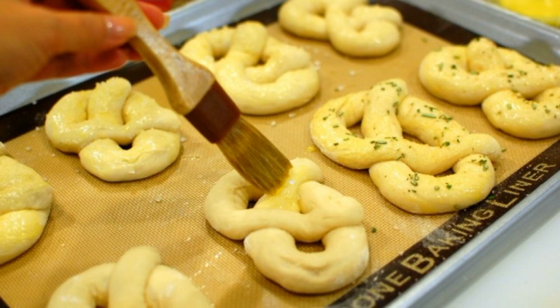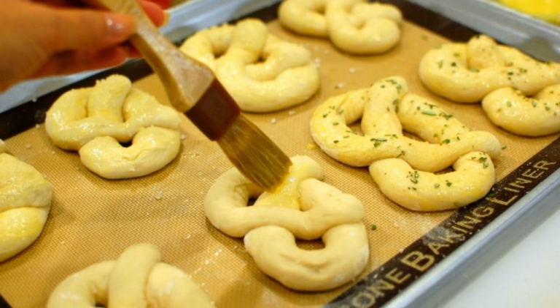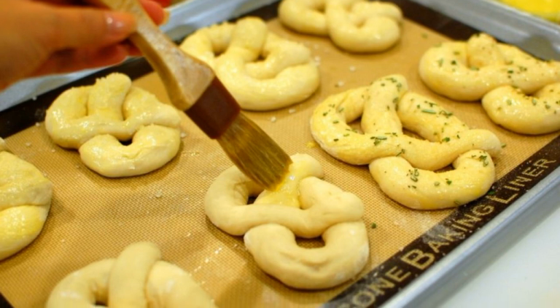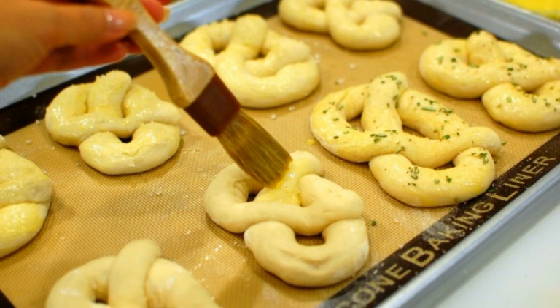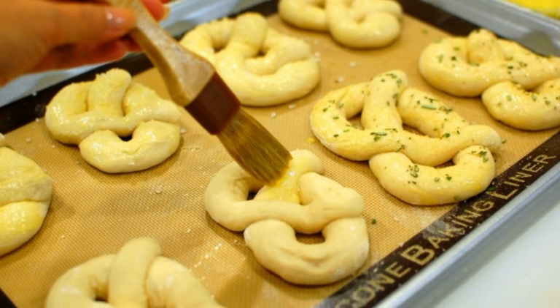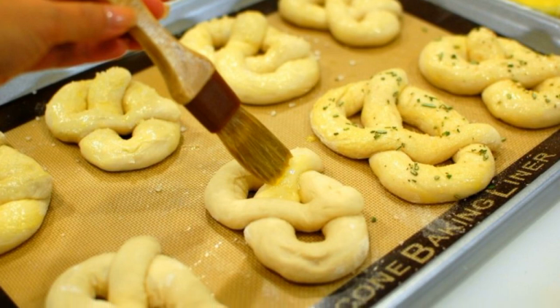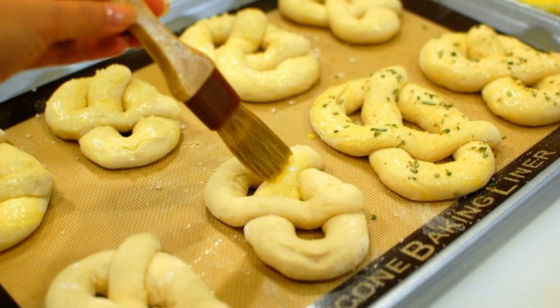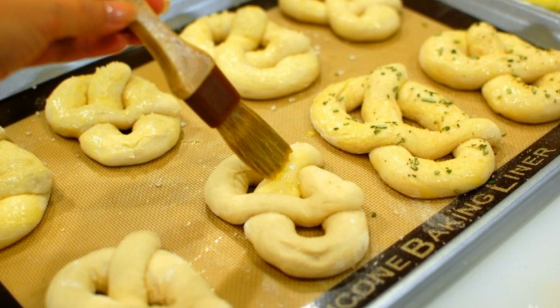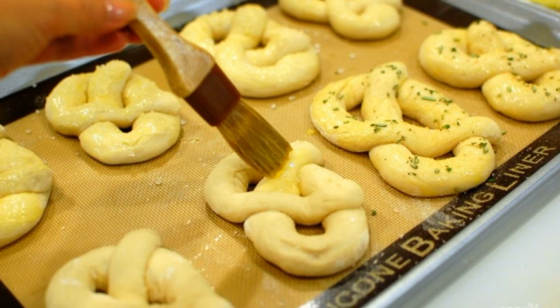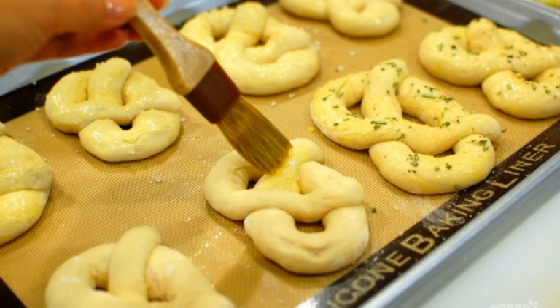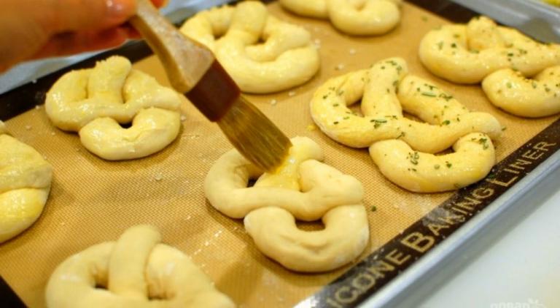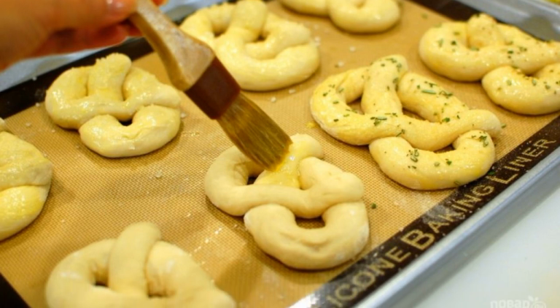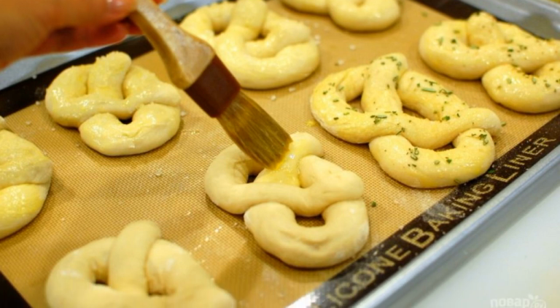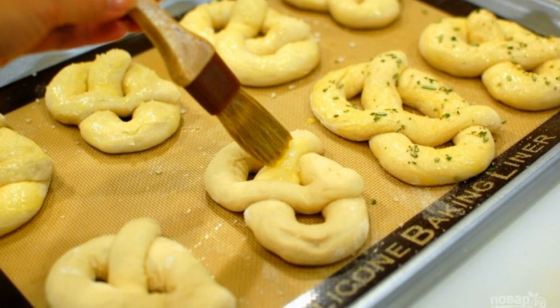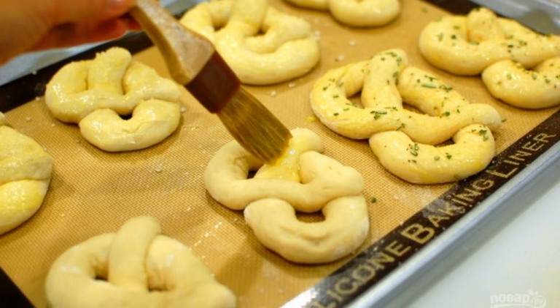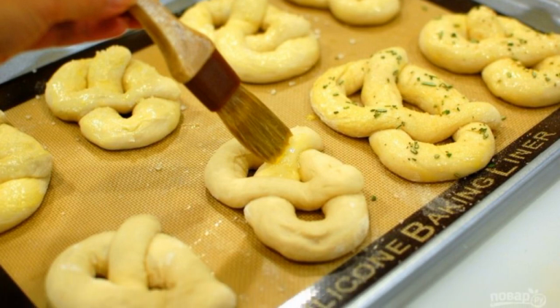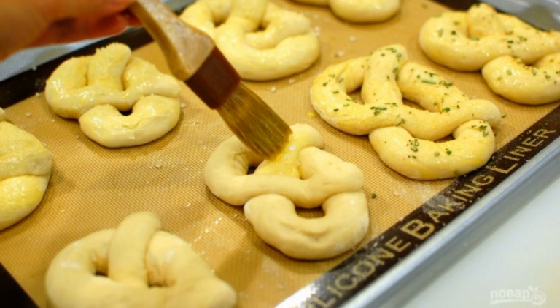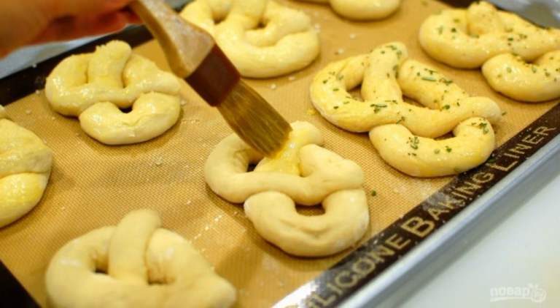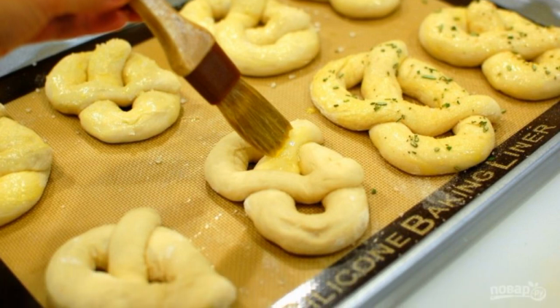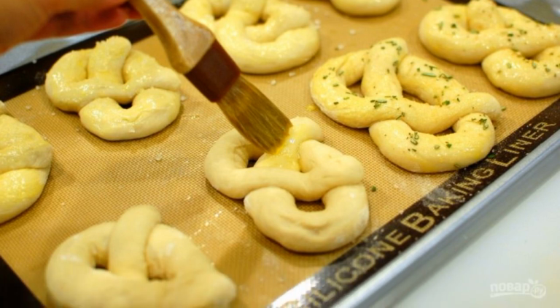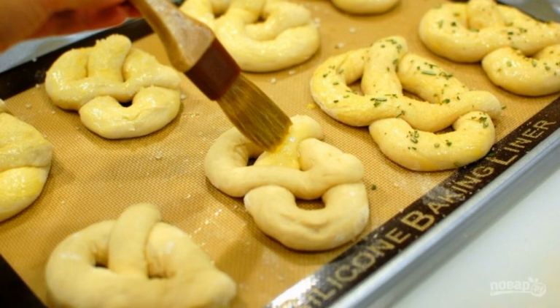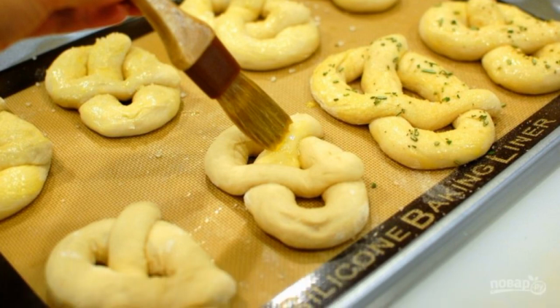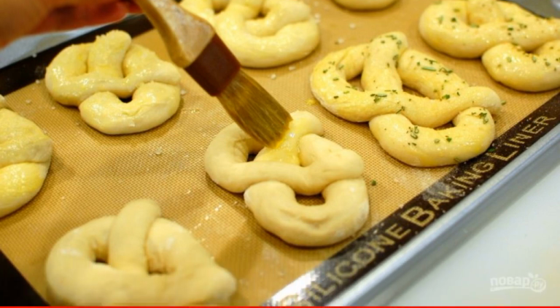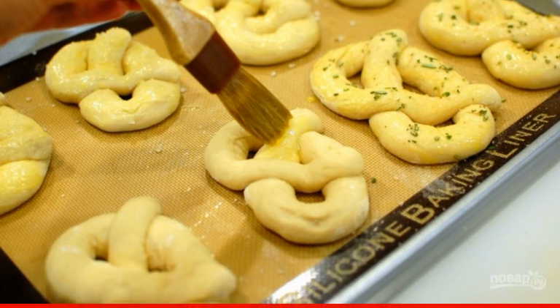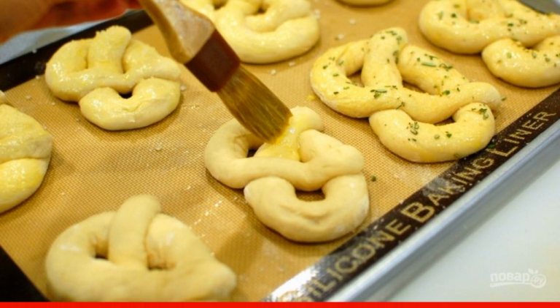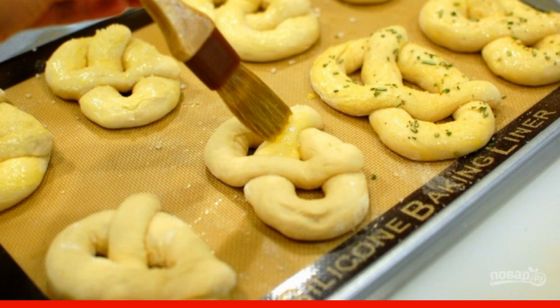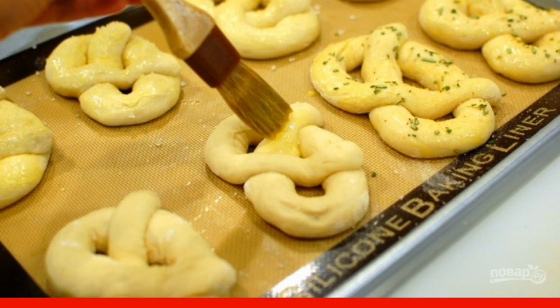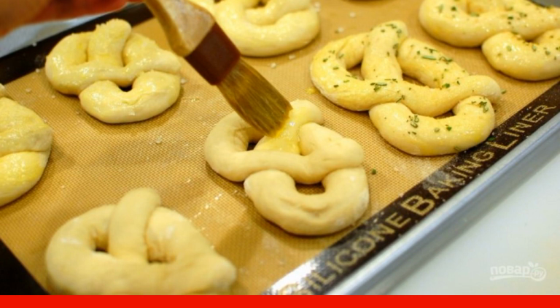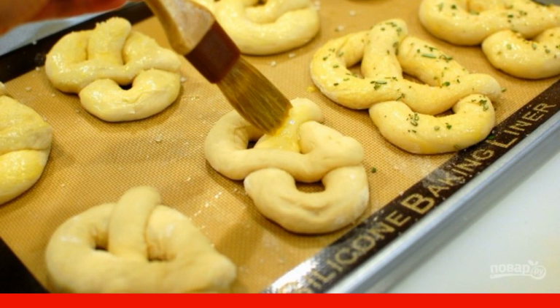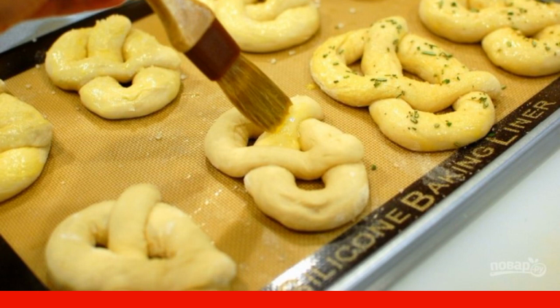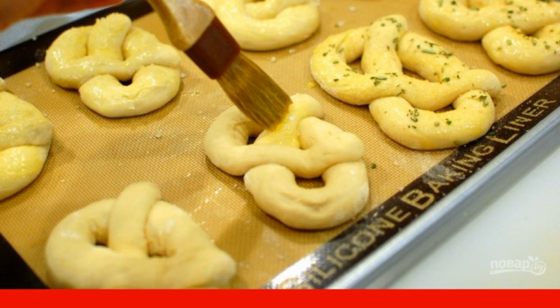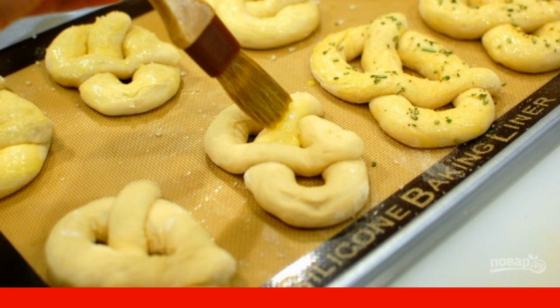Cover the baking tray with pretzels using cling film and set aside for one hour so that the dough rises.